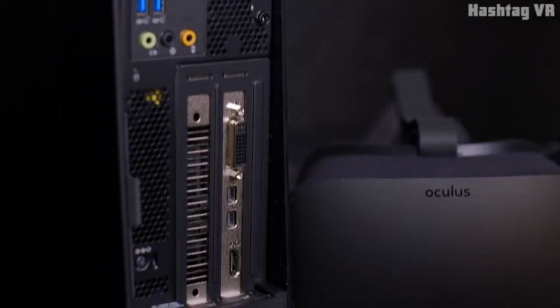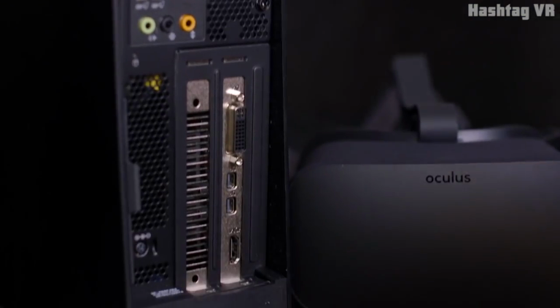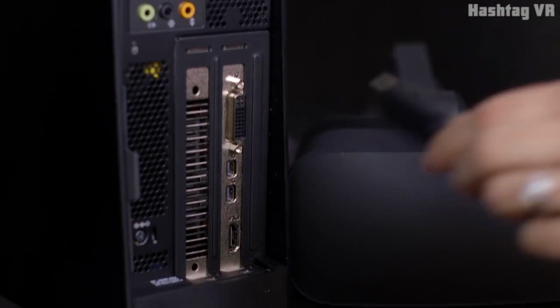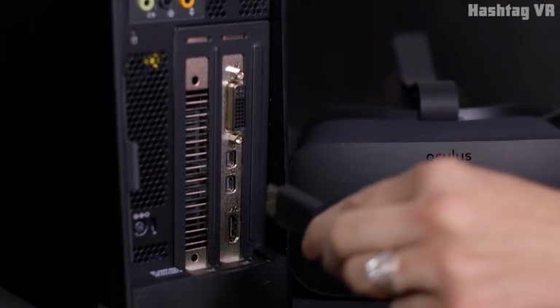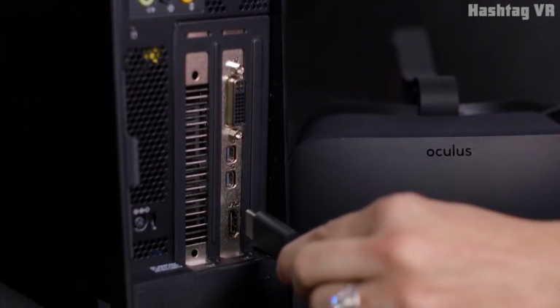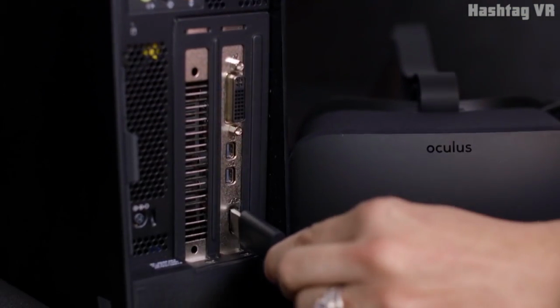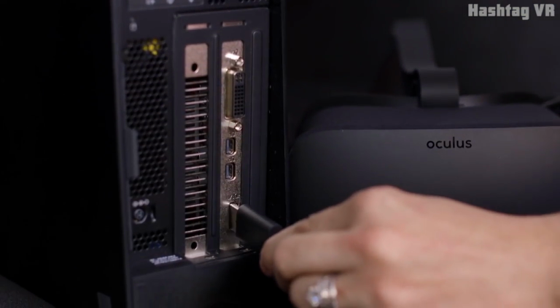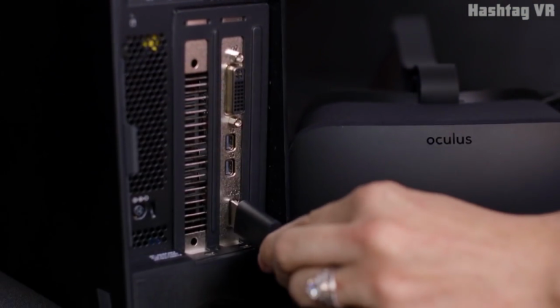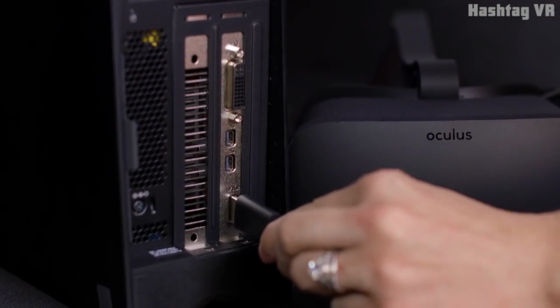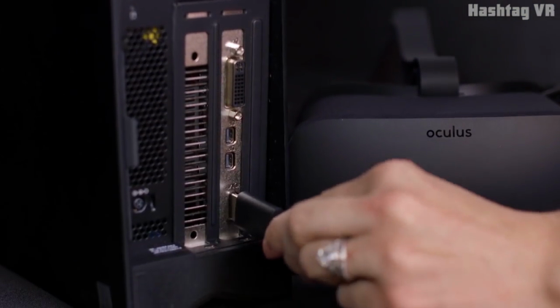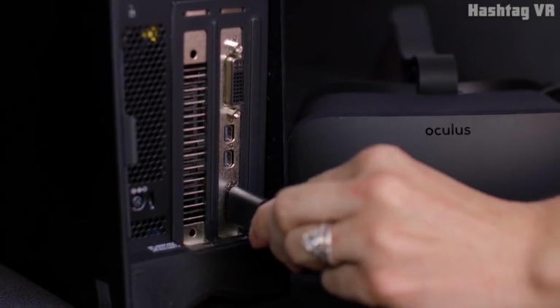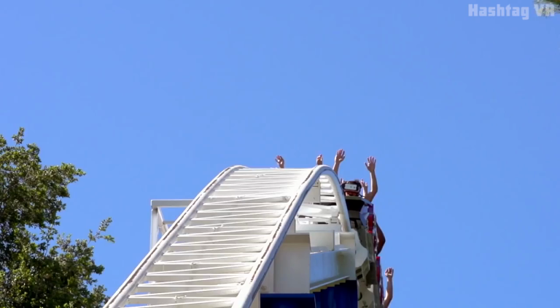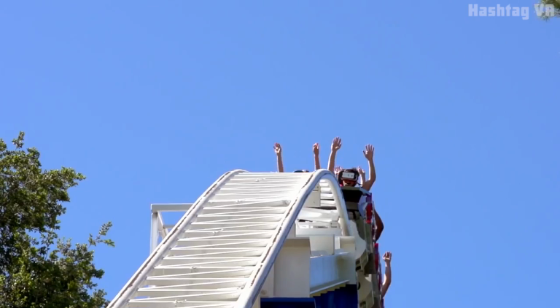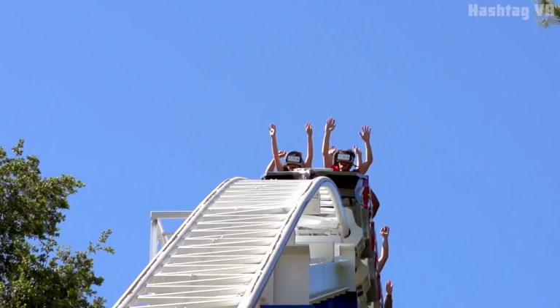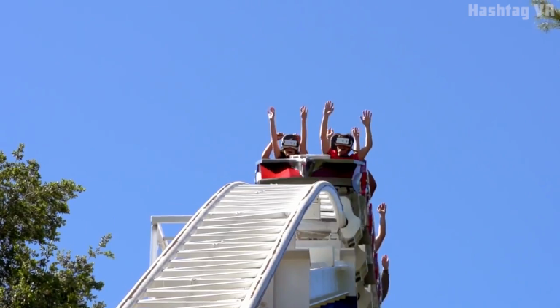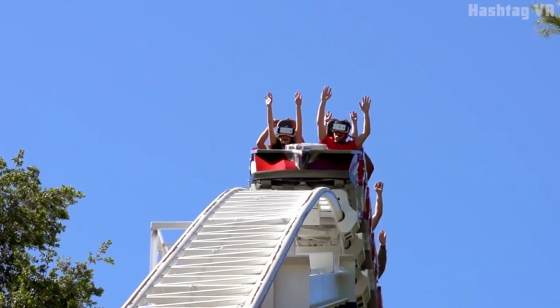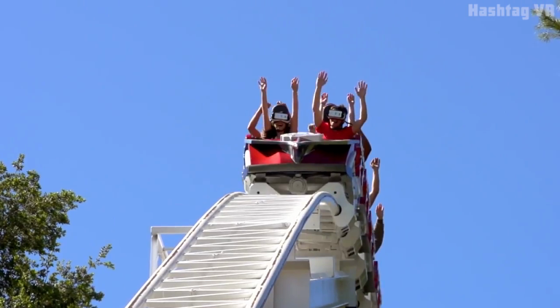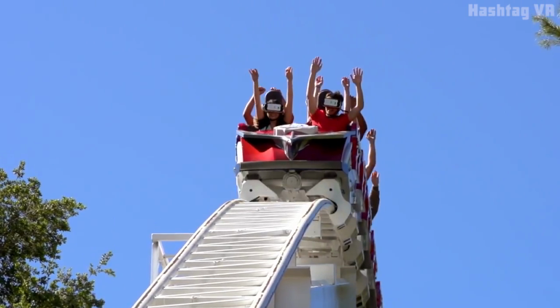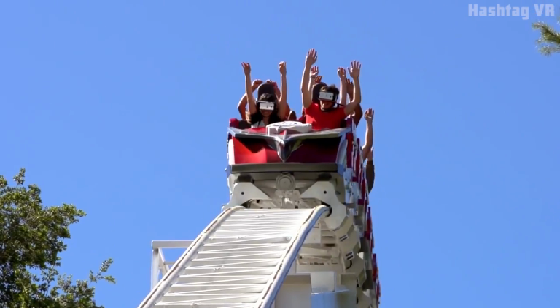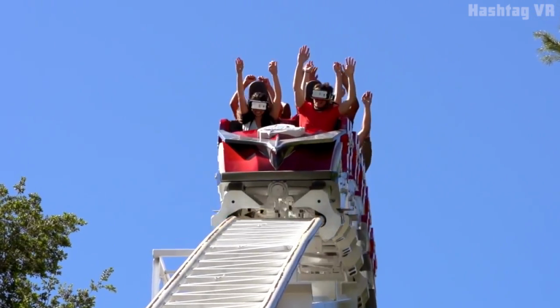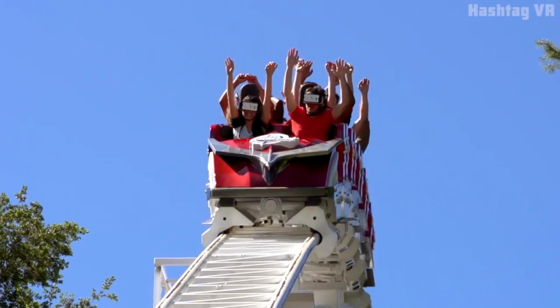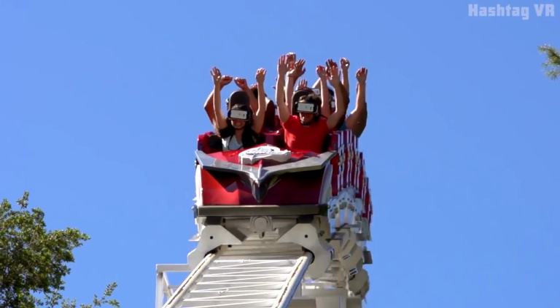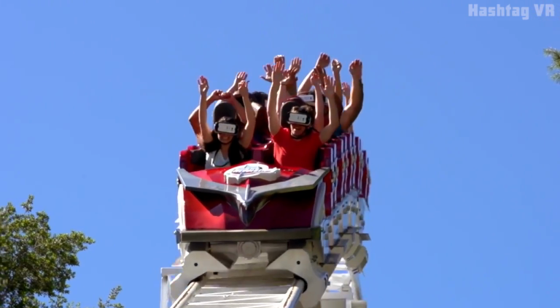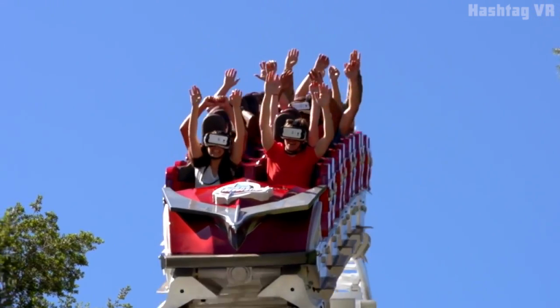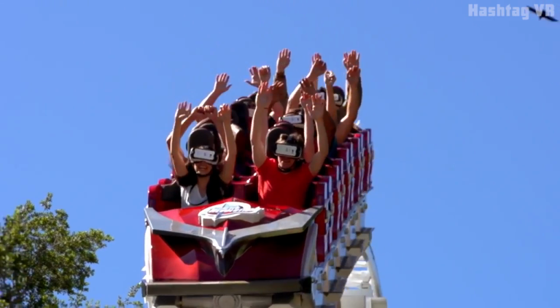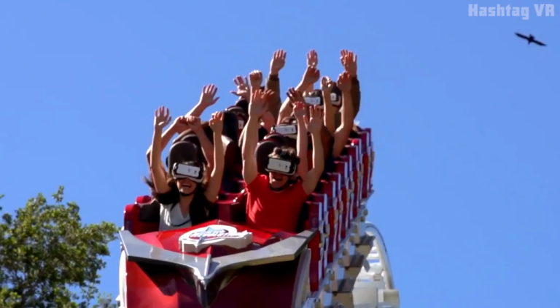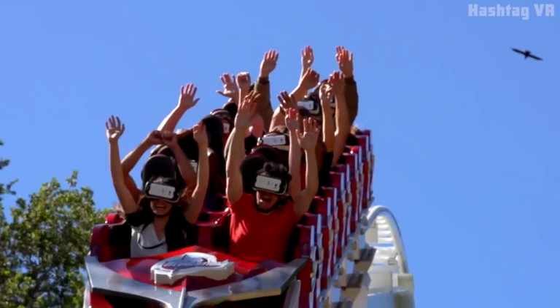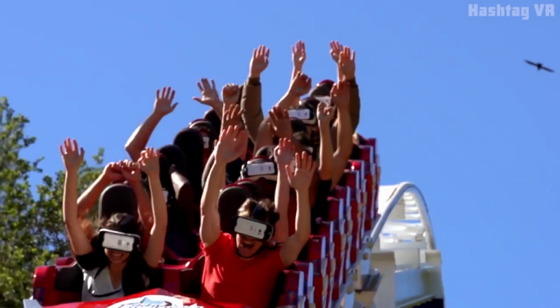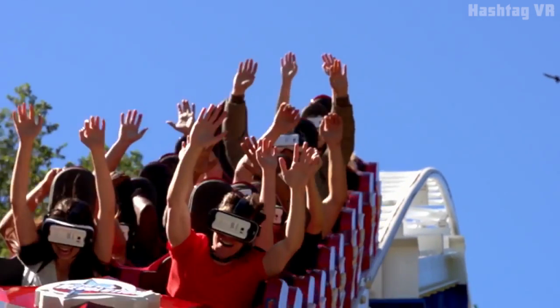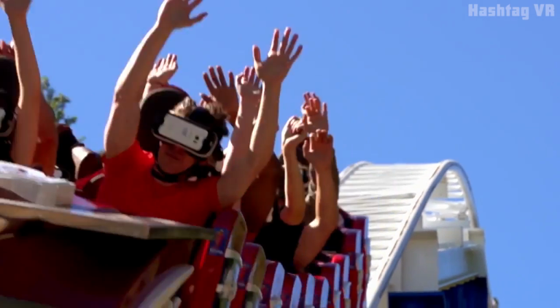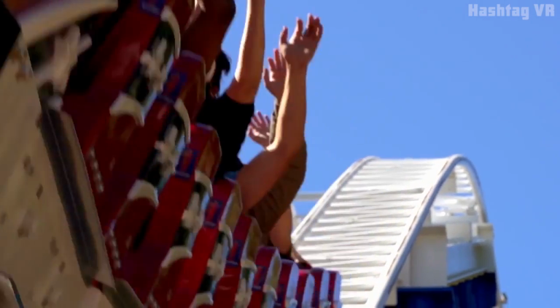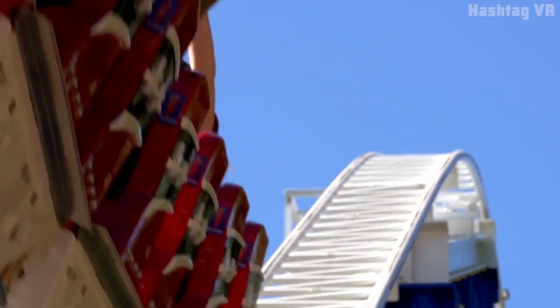Instead of being stuck at a computer, people can play VR games and explore panoramic scenes anywhere.